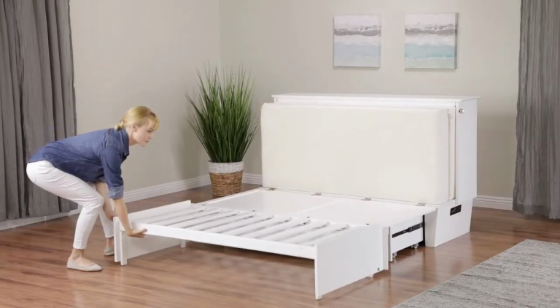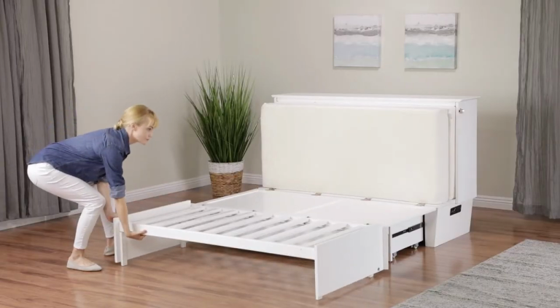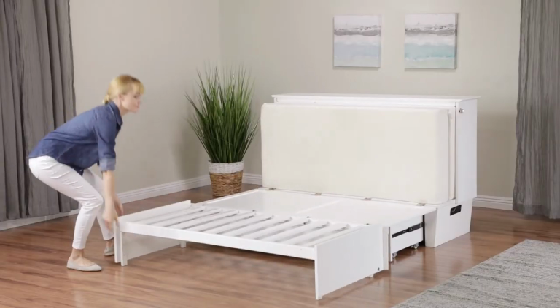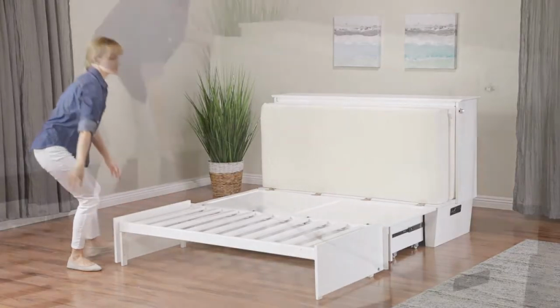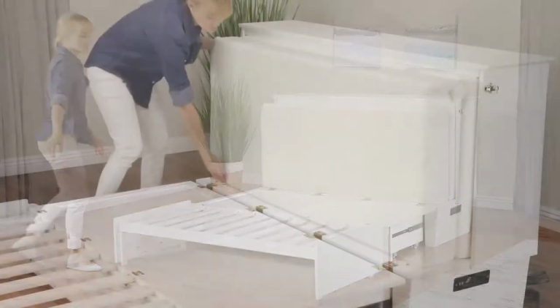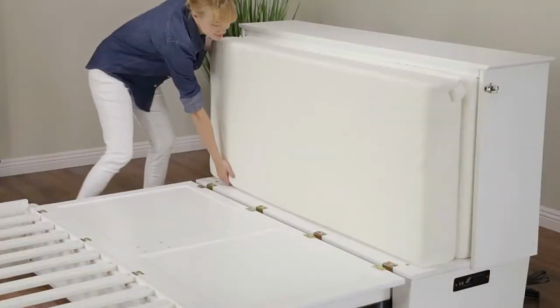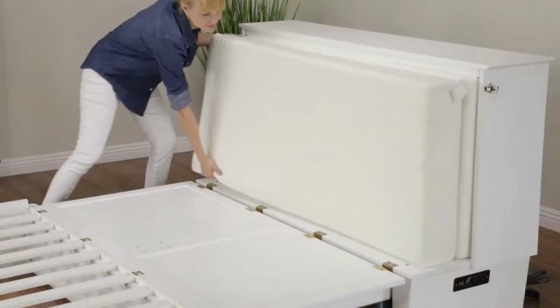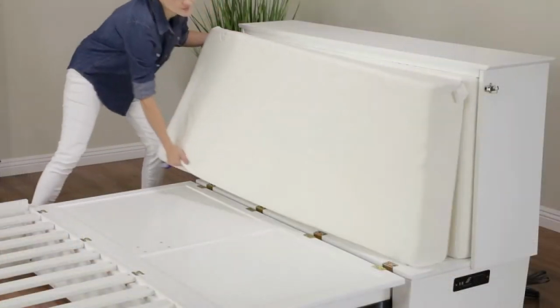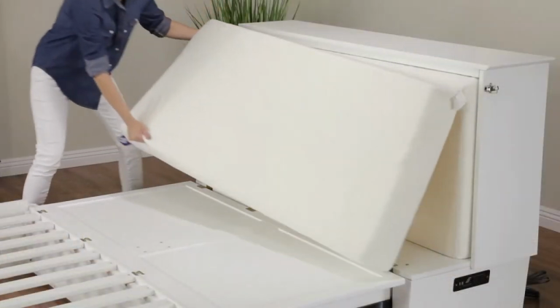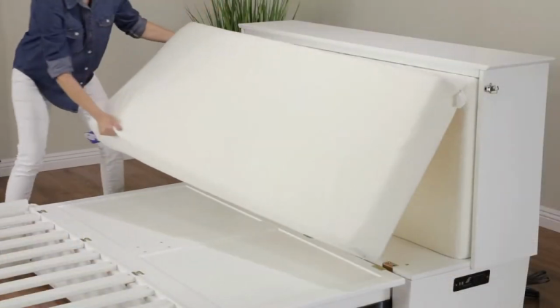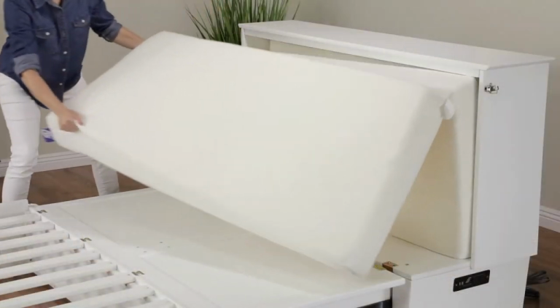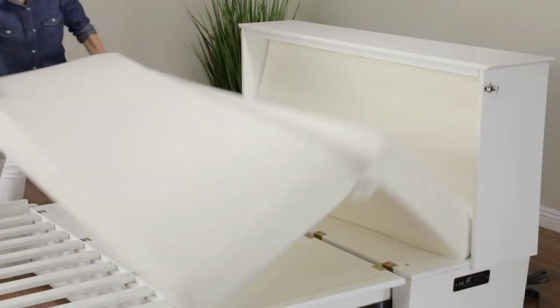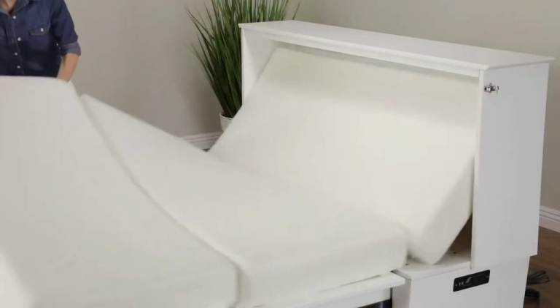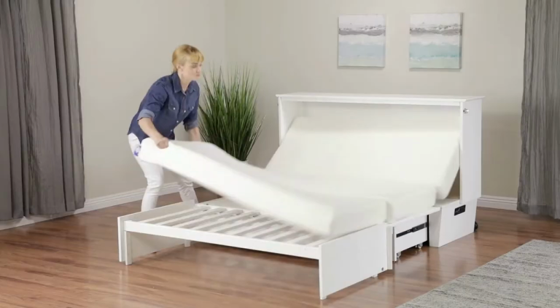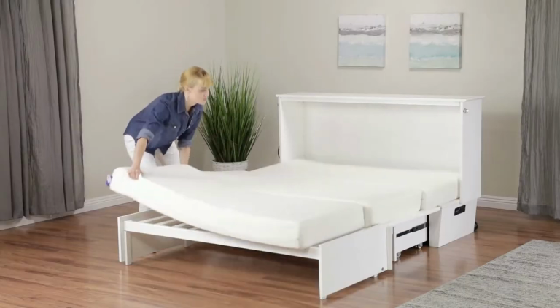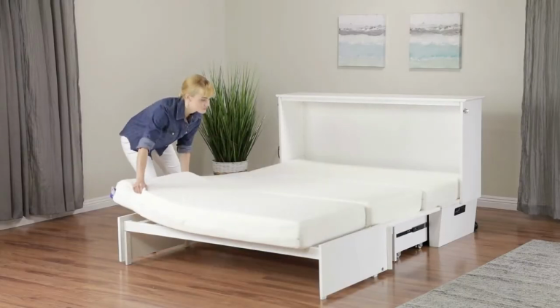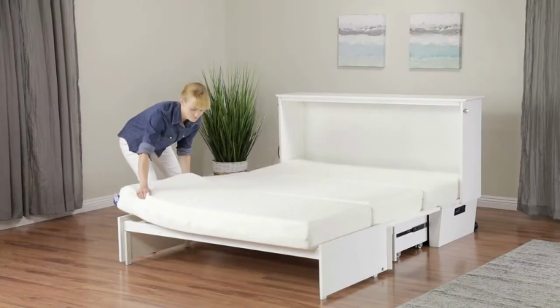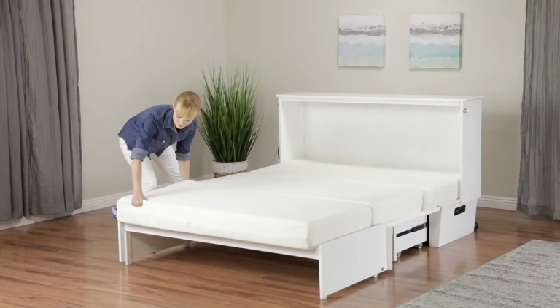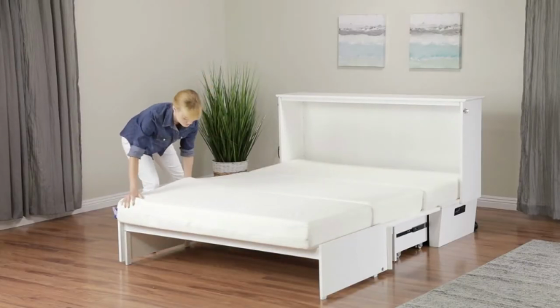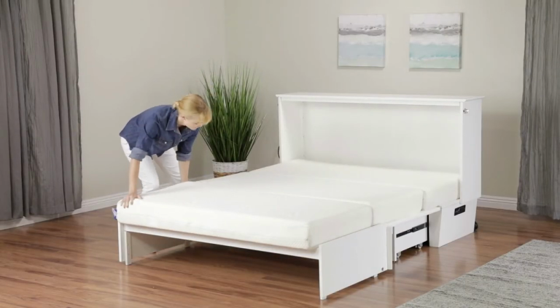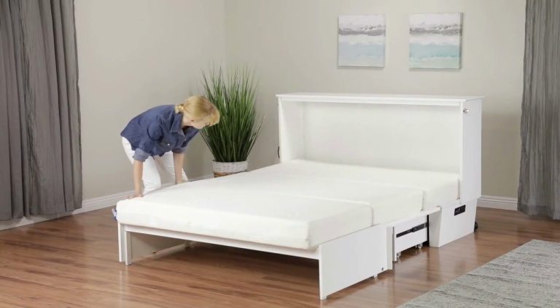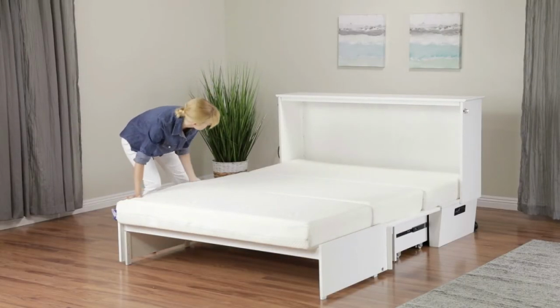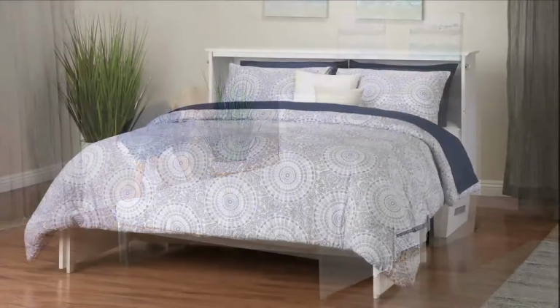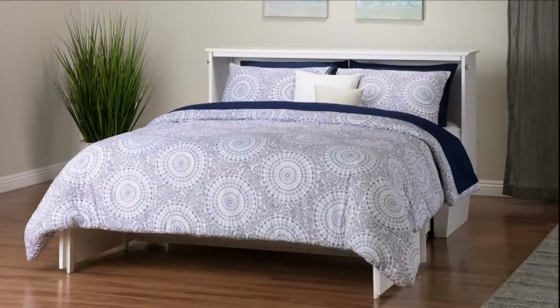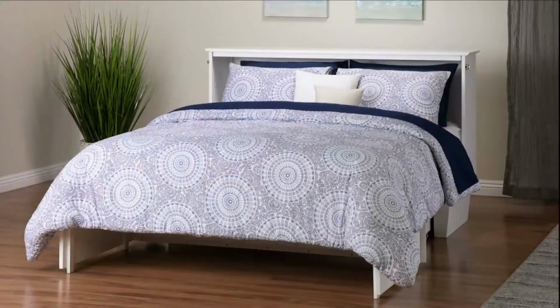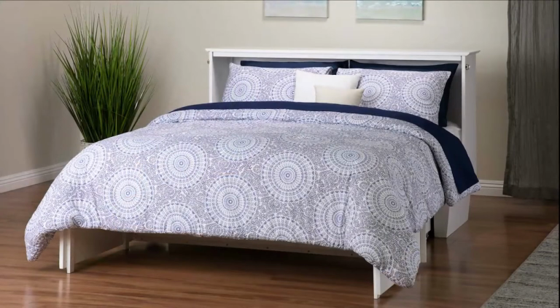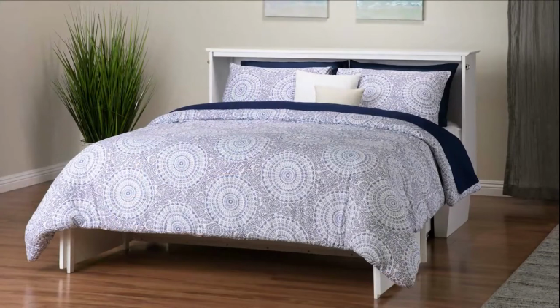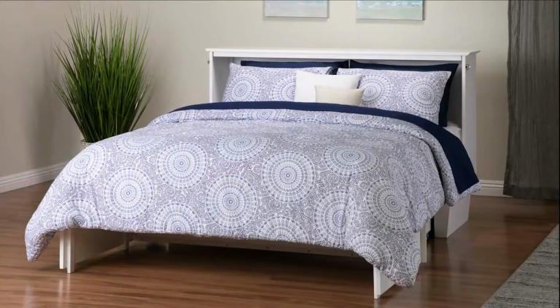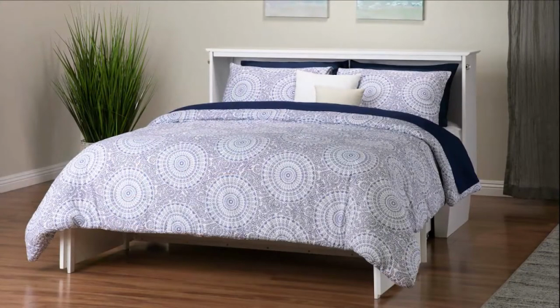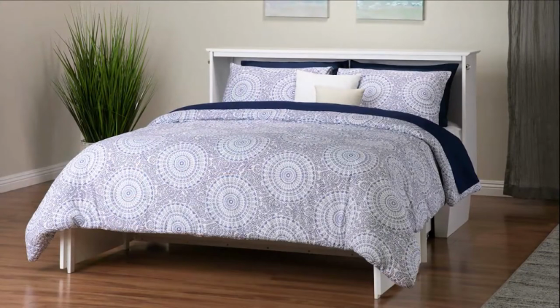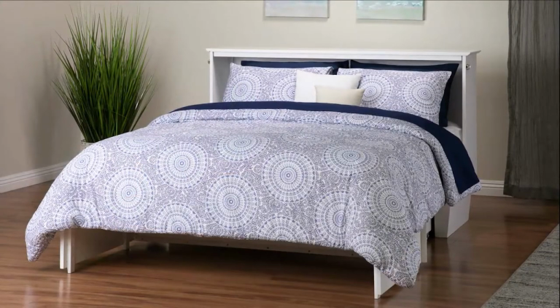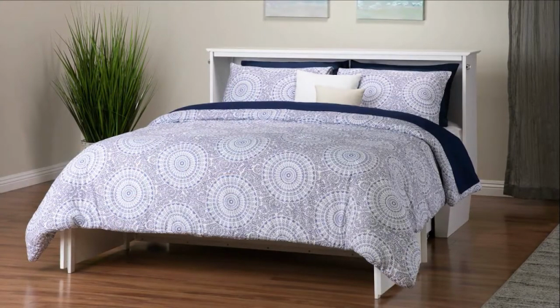Just unfurl the foldable memory foam mattress tucked inside. Add bedding and your home is guest ready.